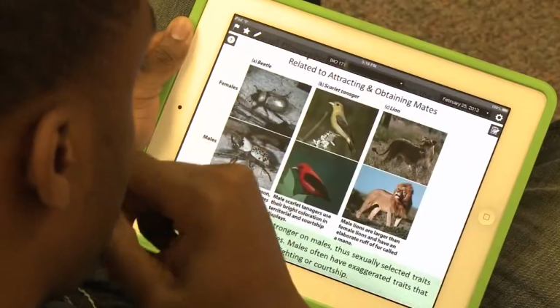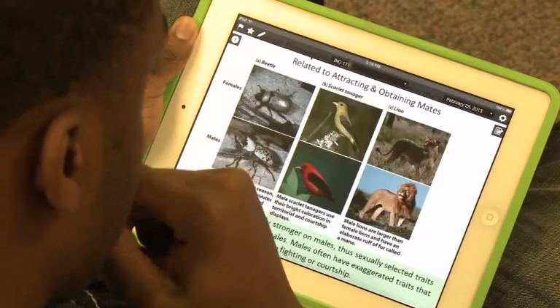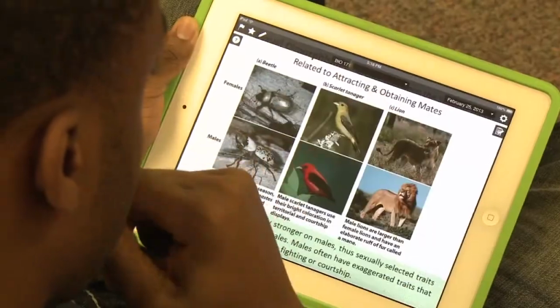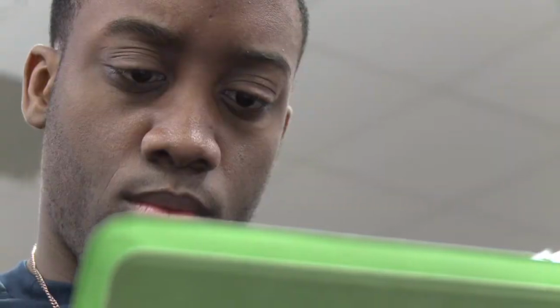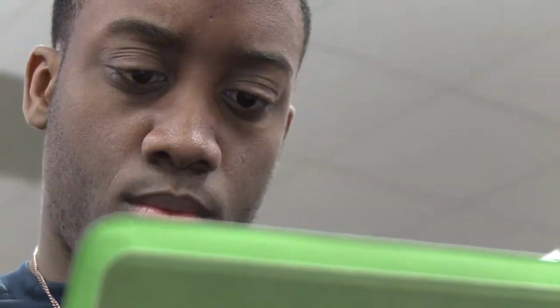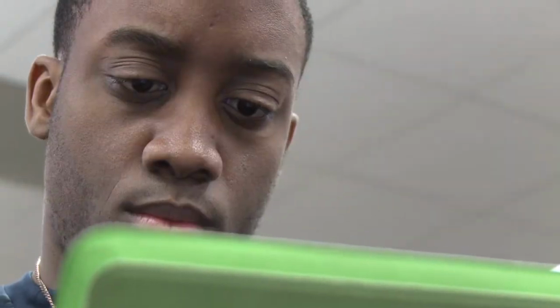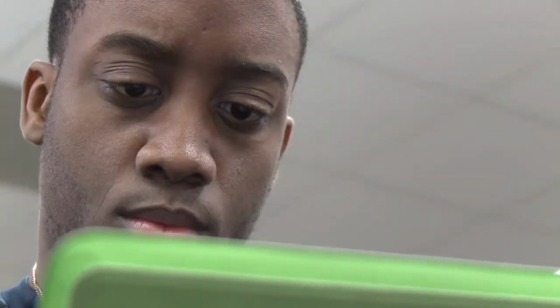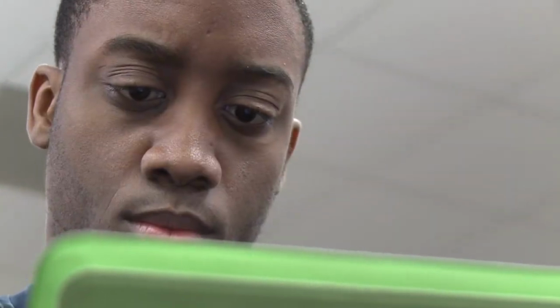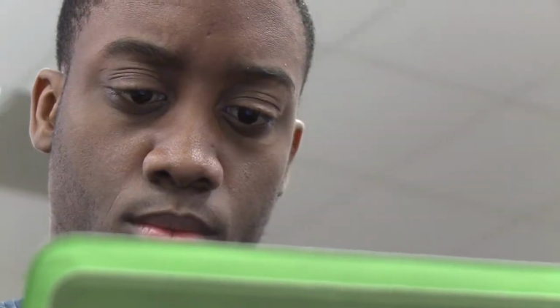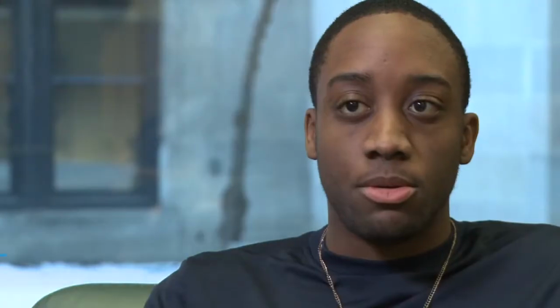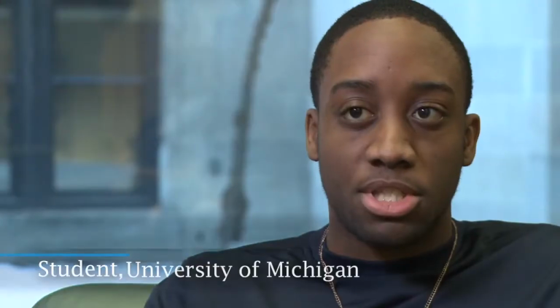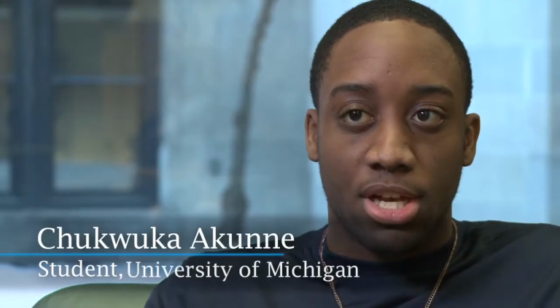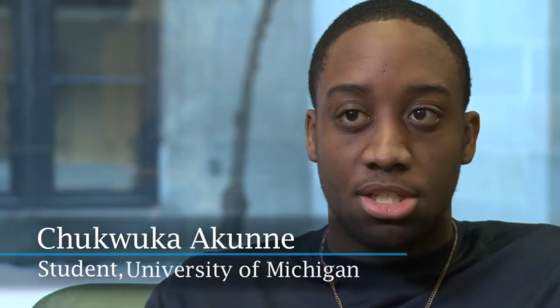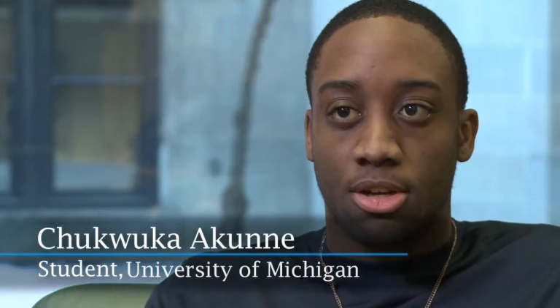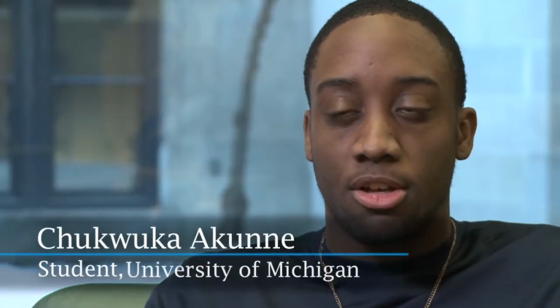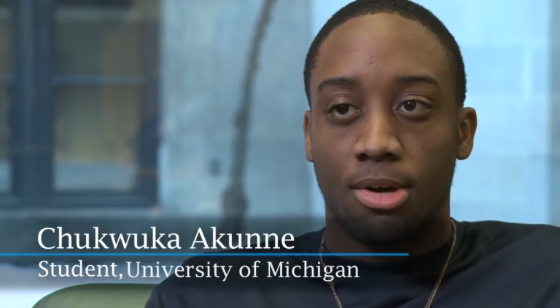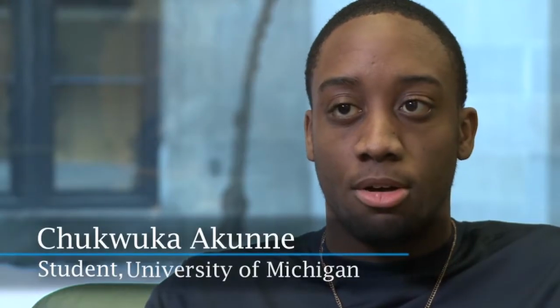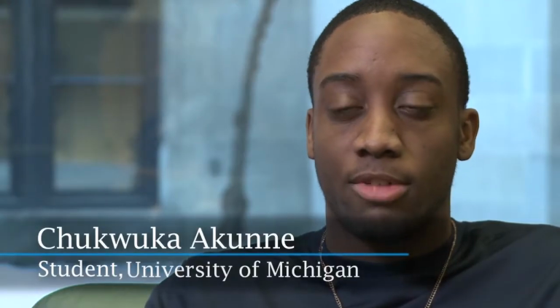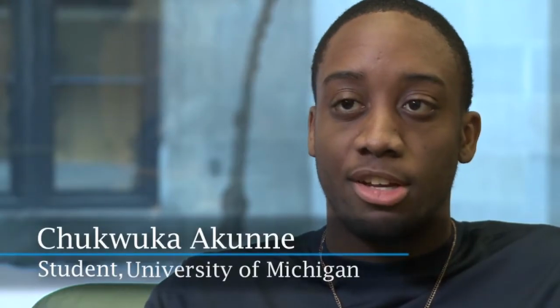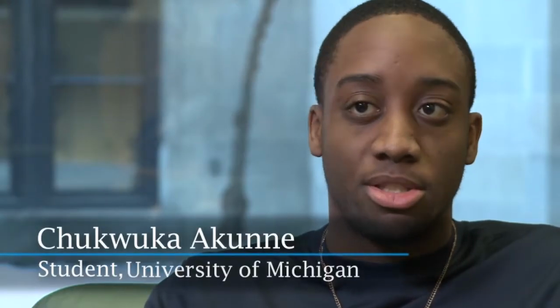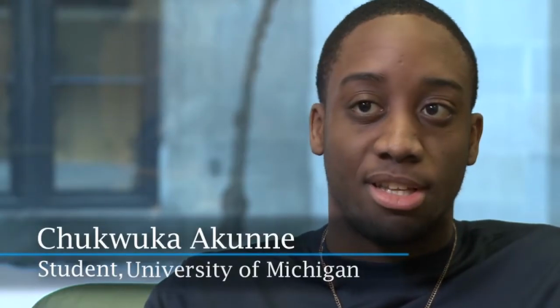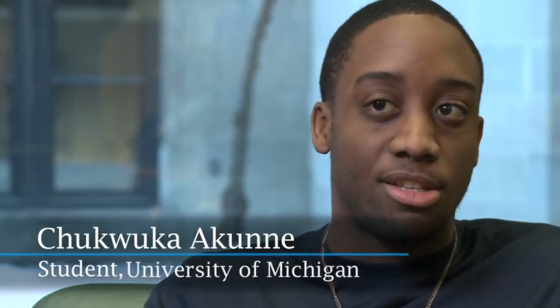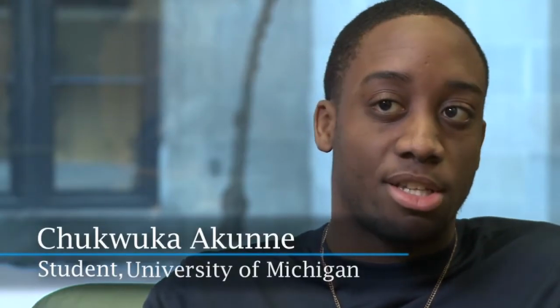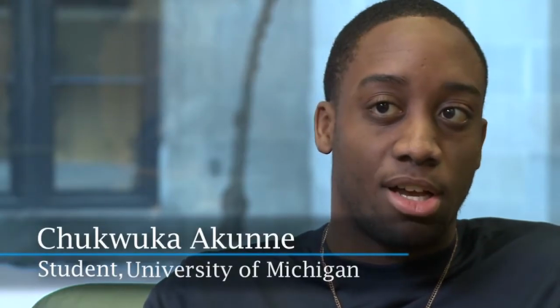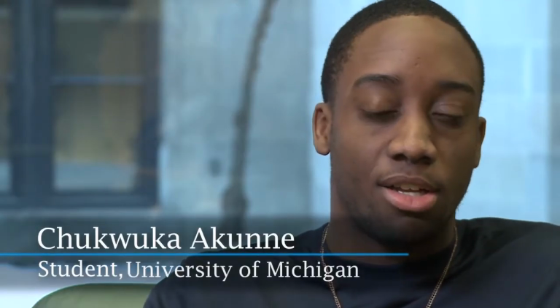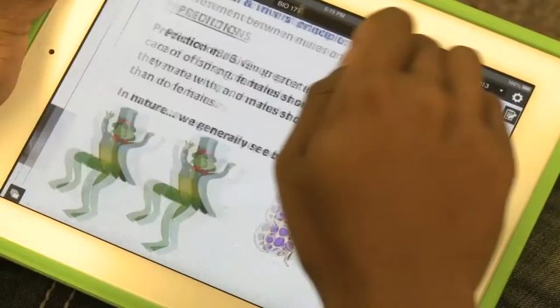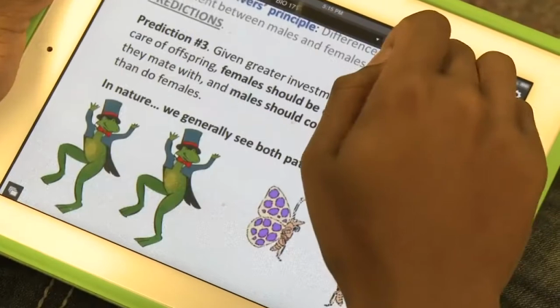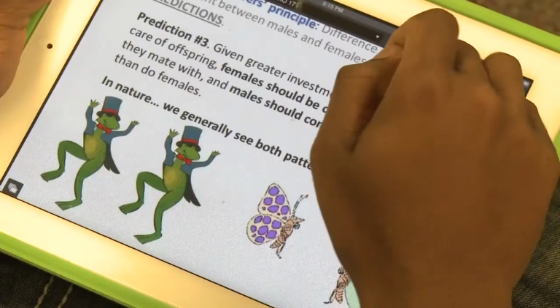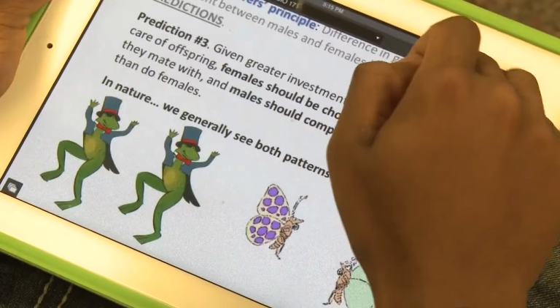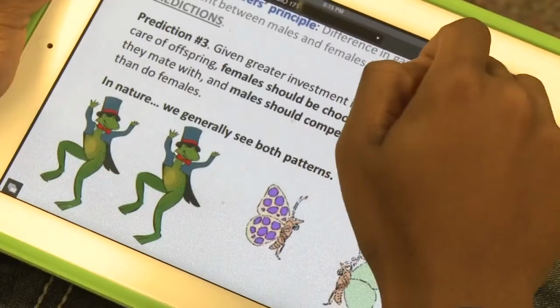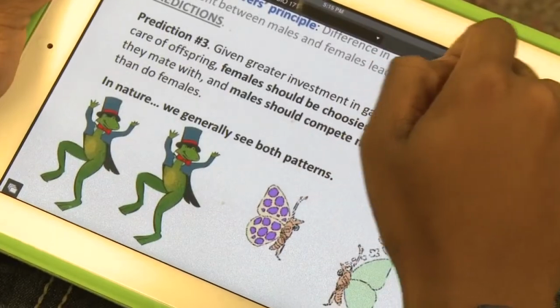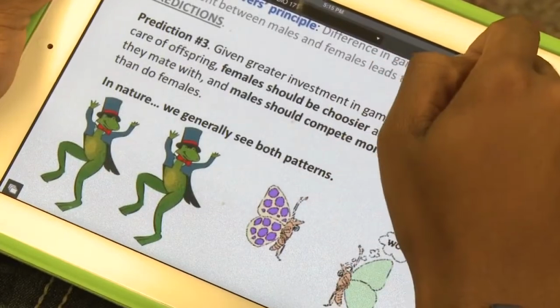Everything's right there. You can see which slide she's talking about, write notes on that slide. It's just really efficient.